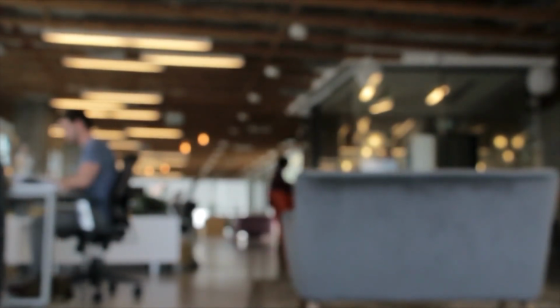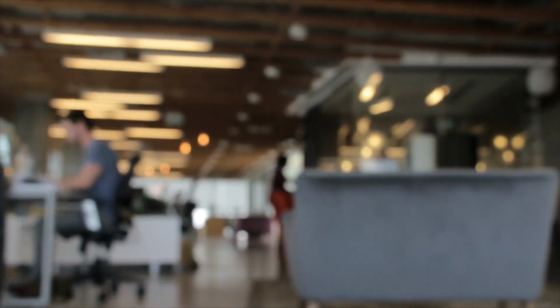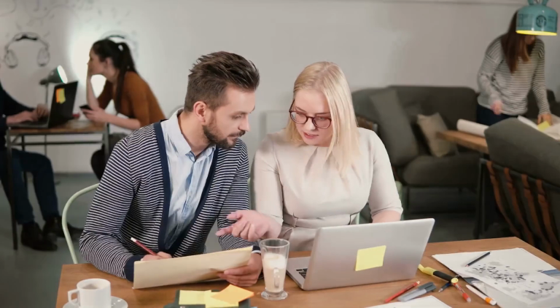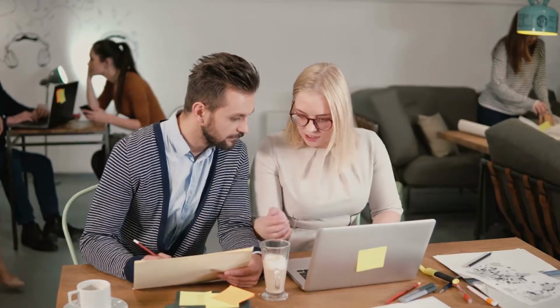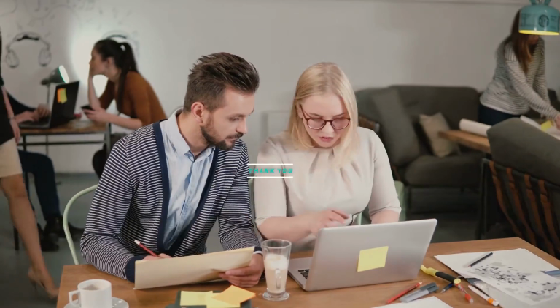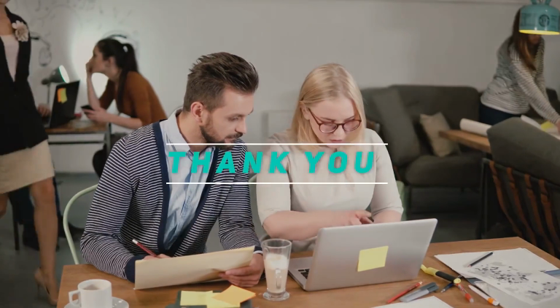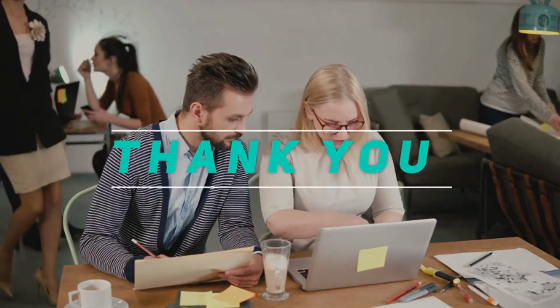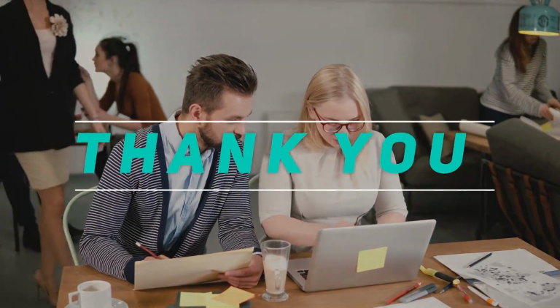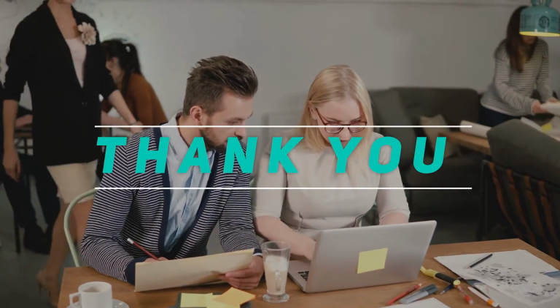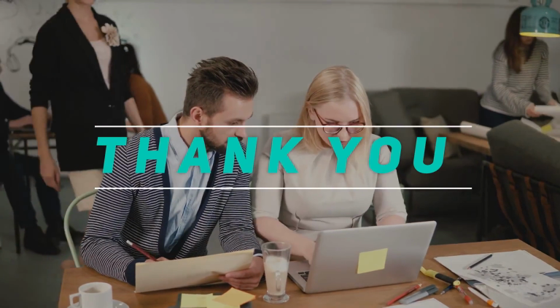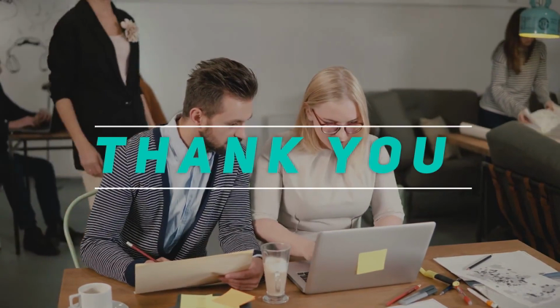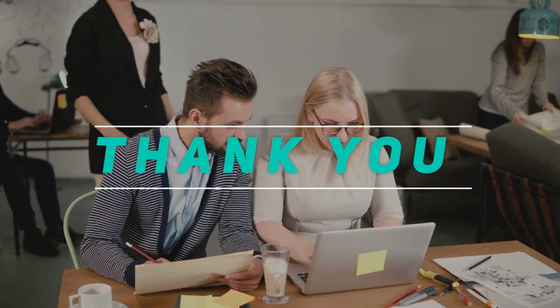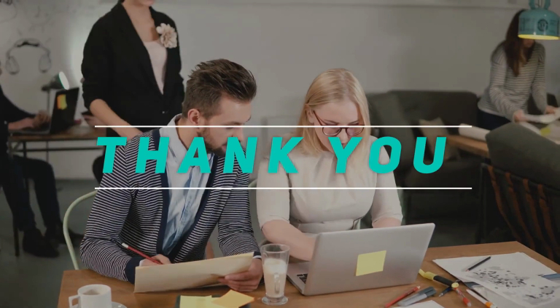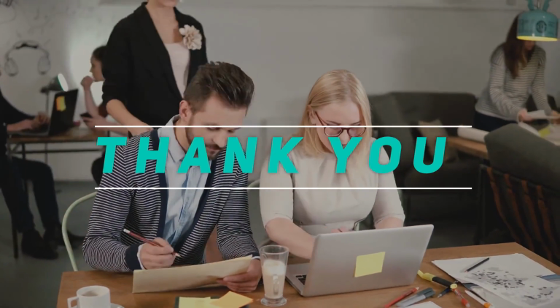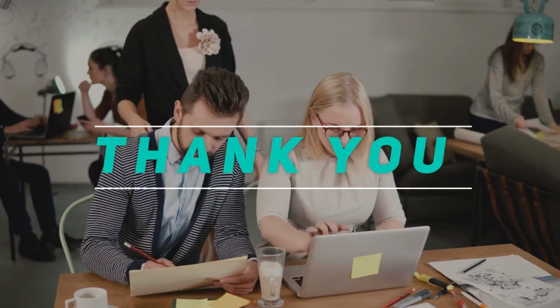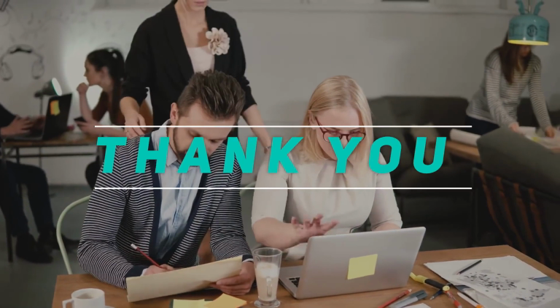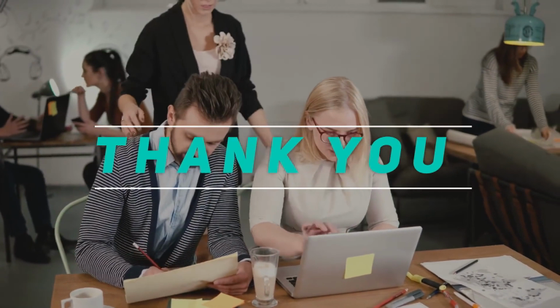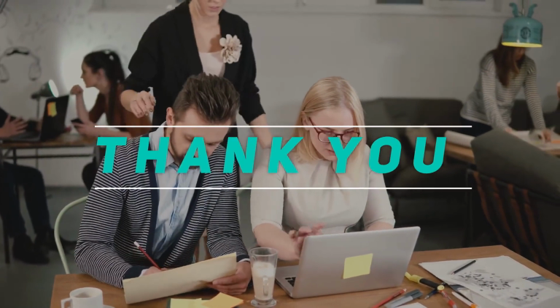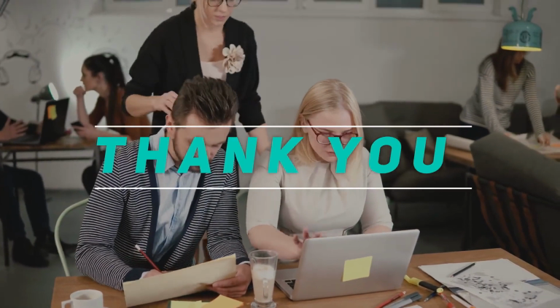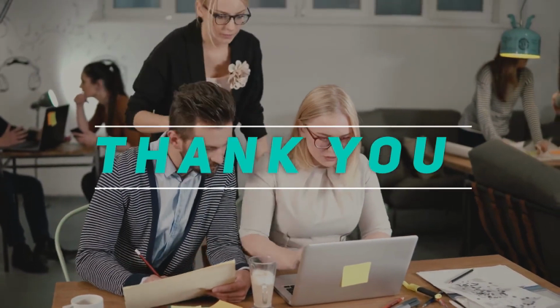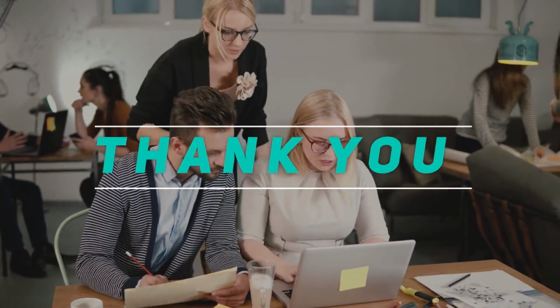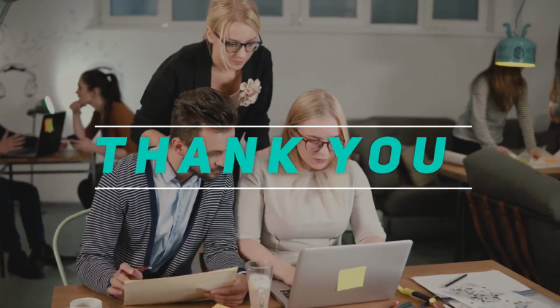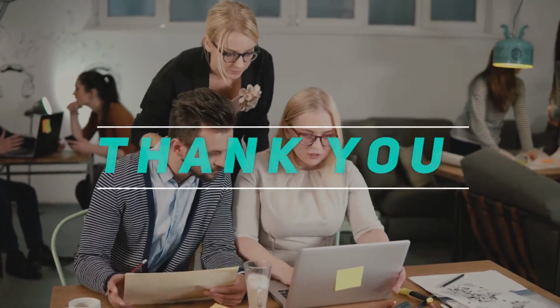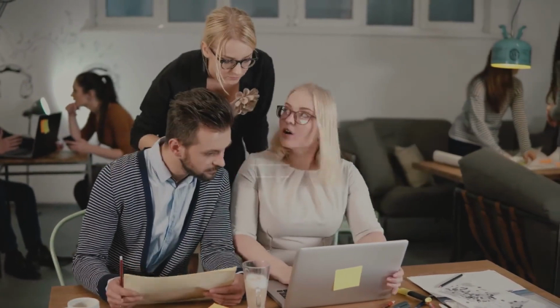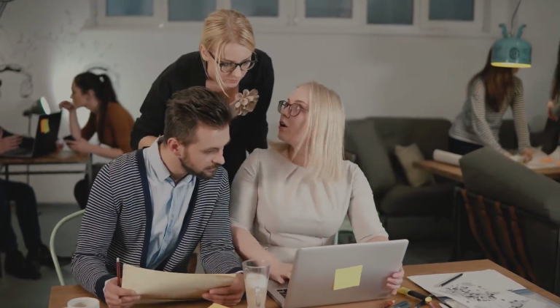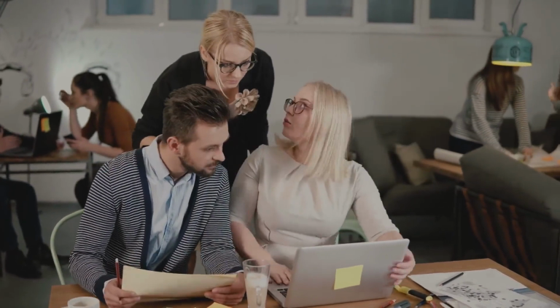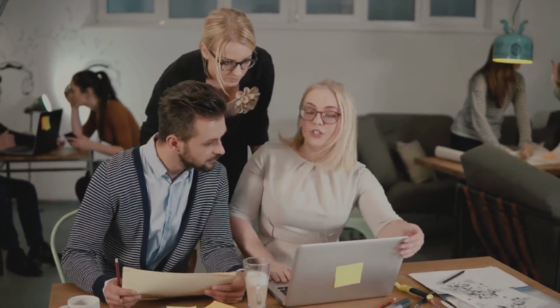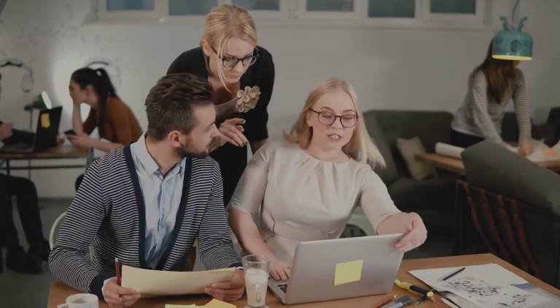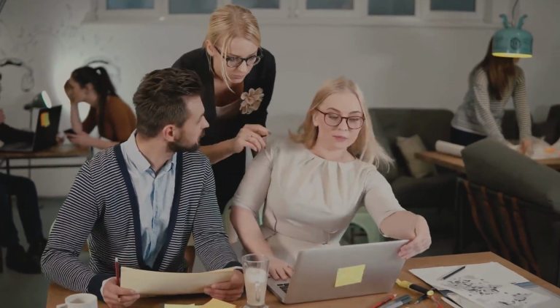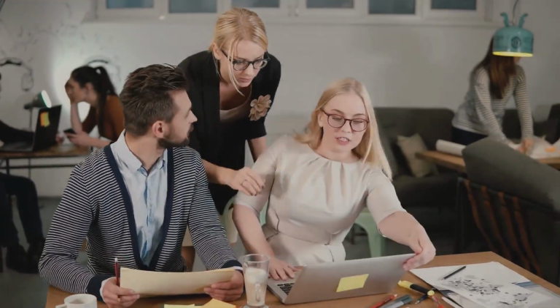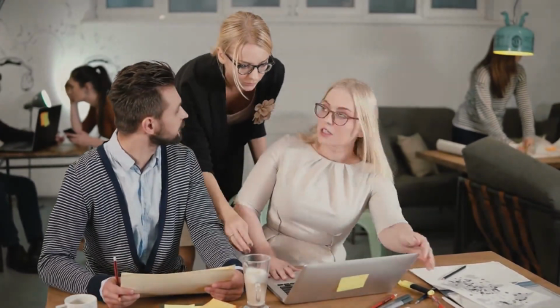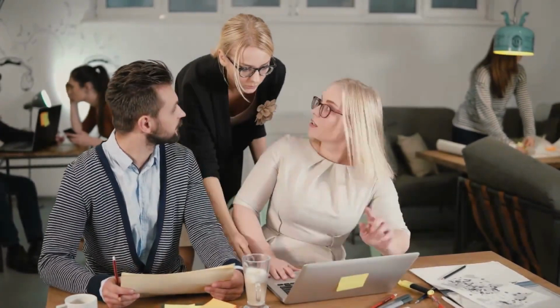Thank you for watching this video. Please subscribe and stay tuned.